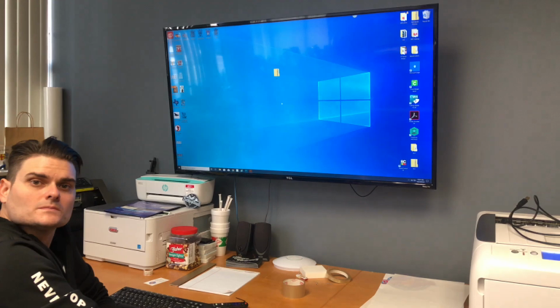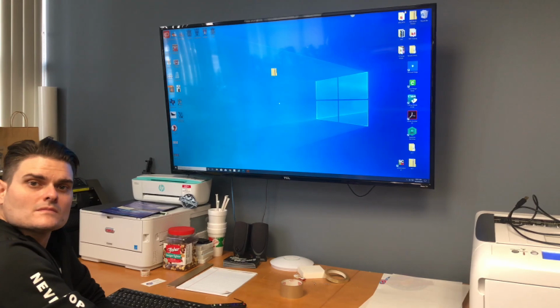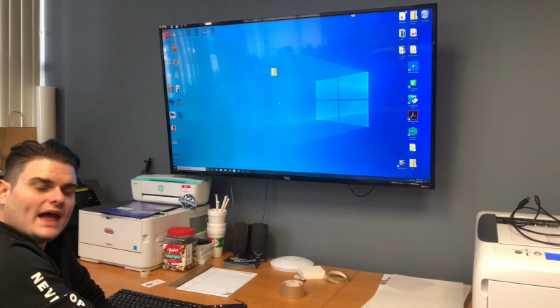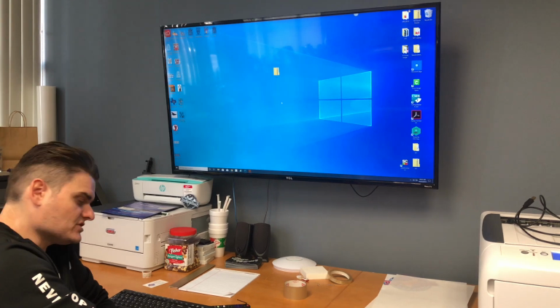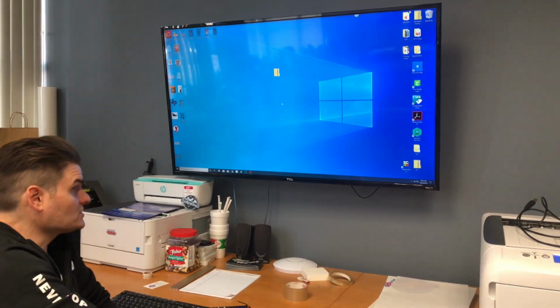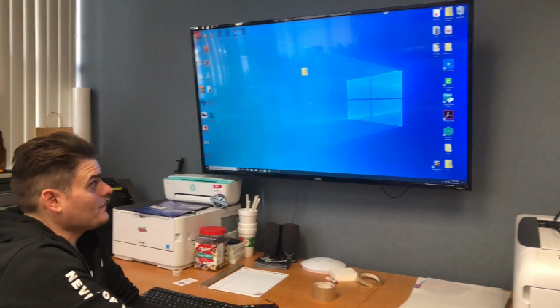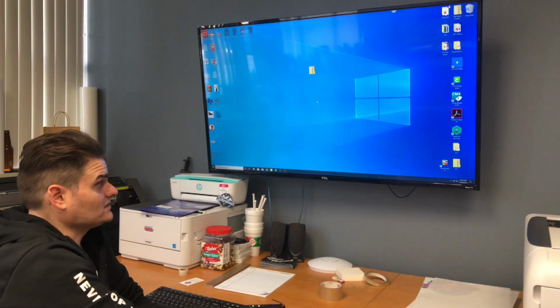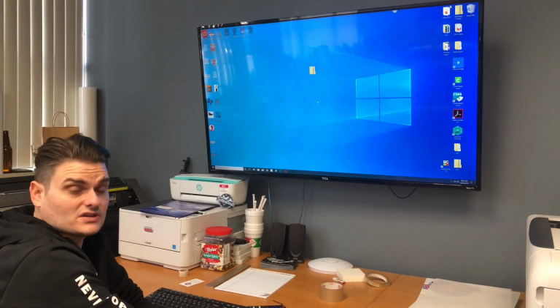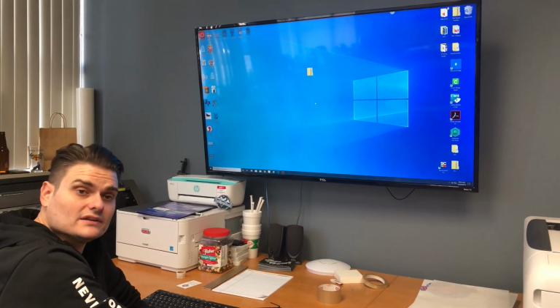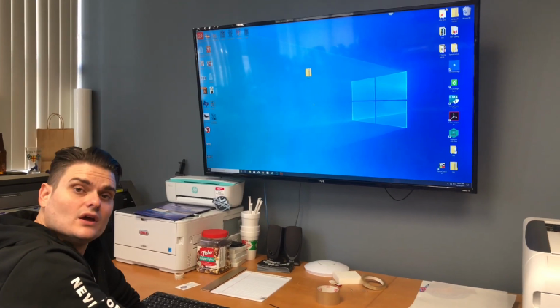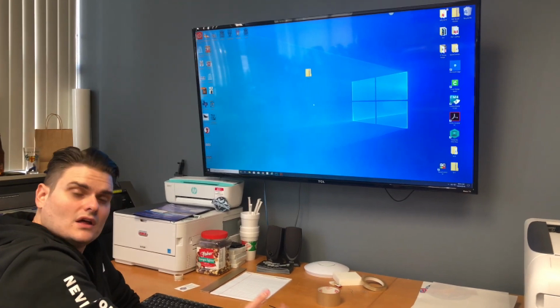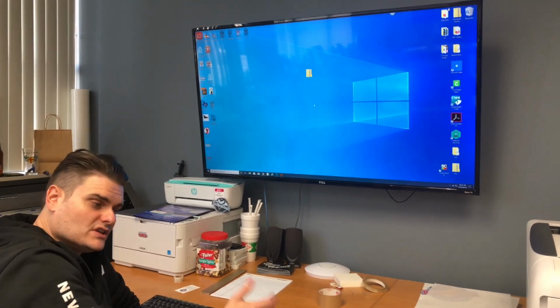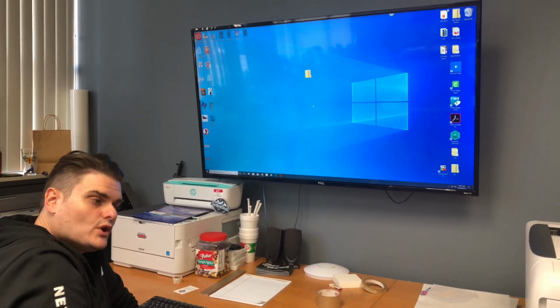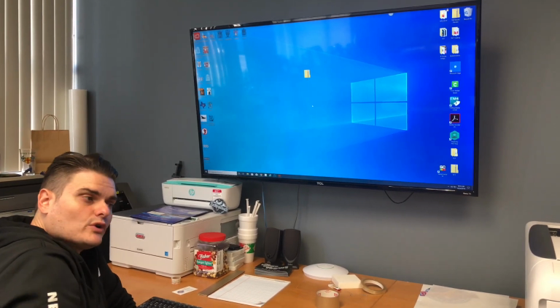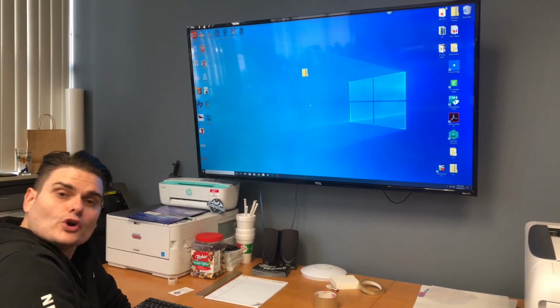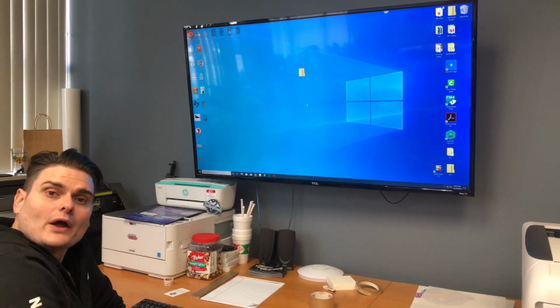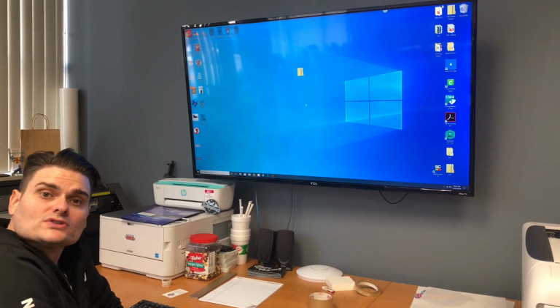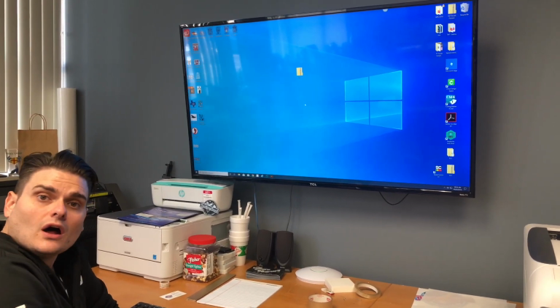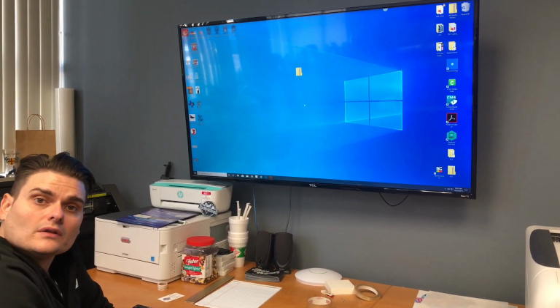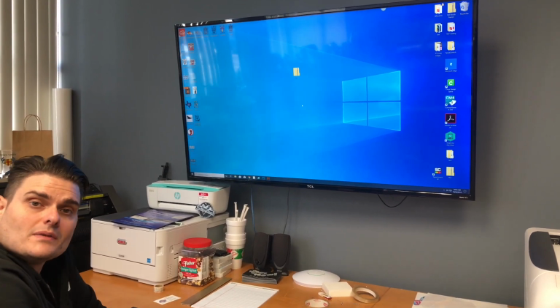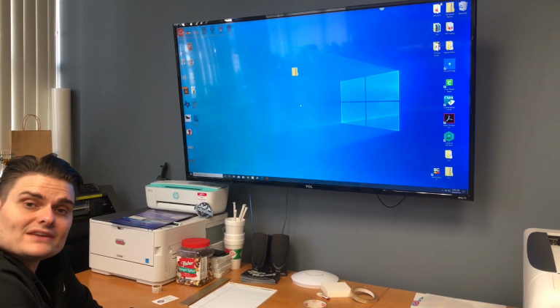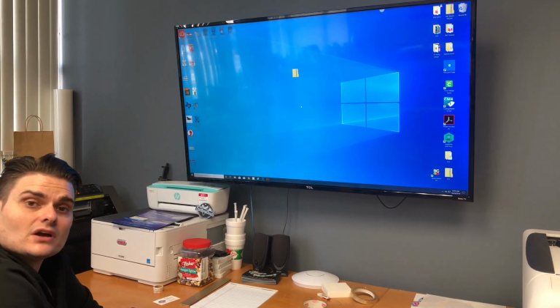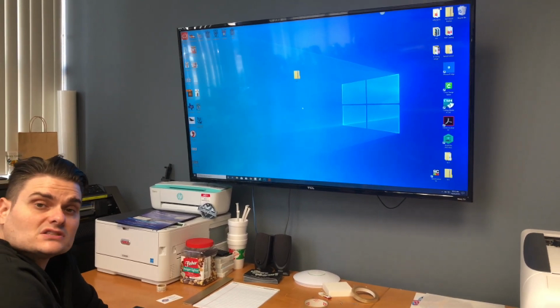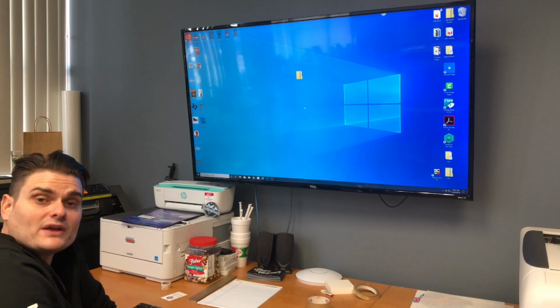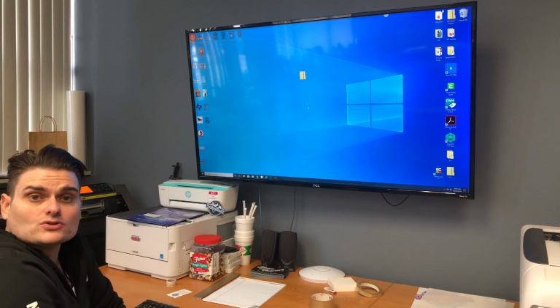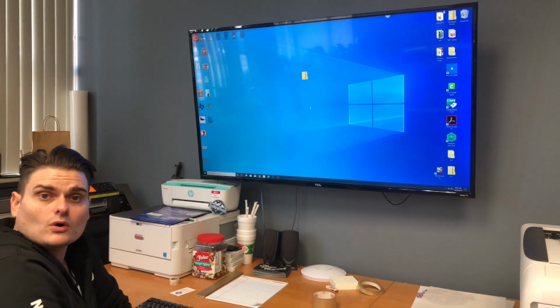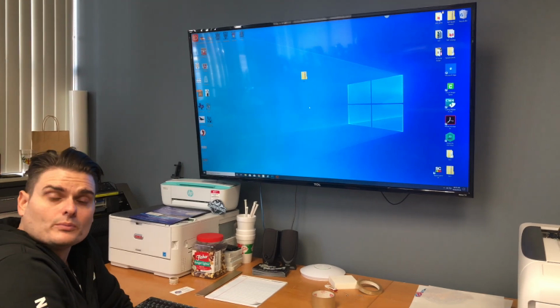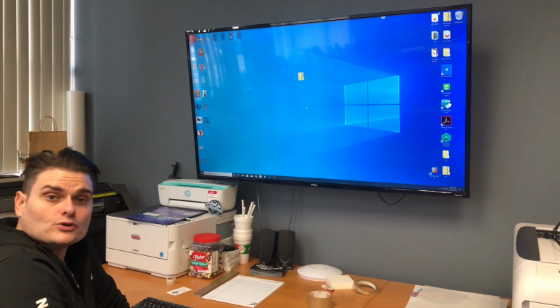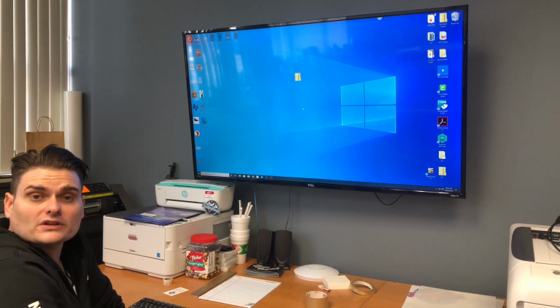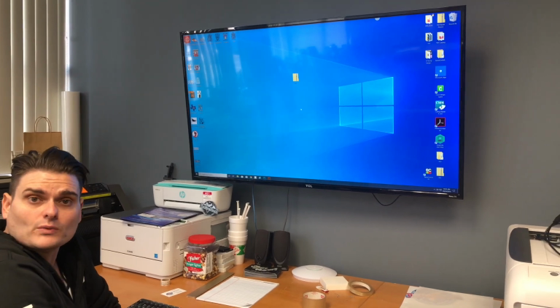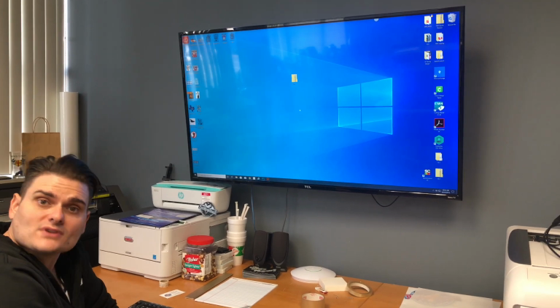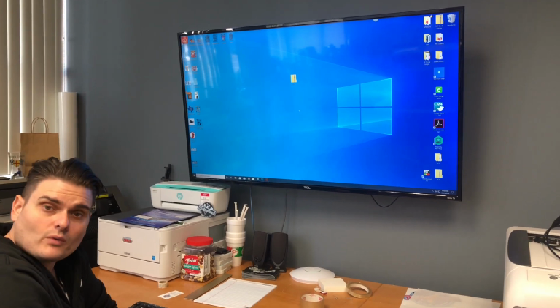Hey, it's Joseph from Magic Touch again. In this video we're going to show you how to install the Magic Touch Space Control Print Utility RIP software.